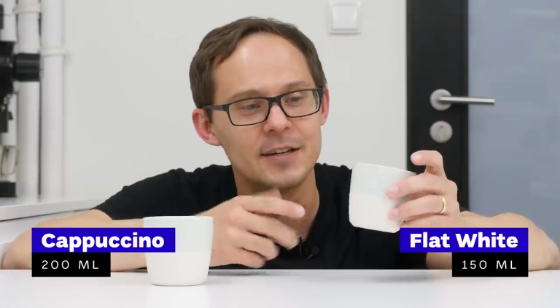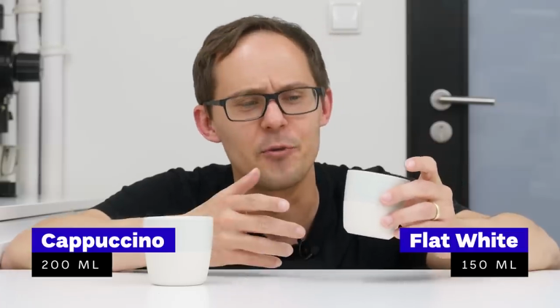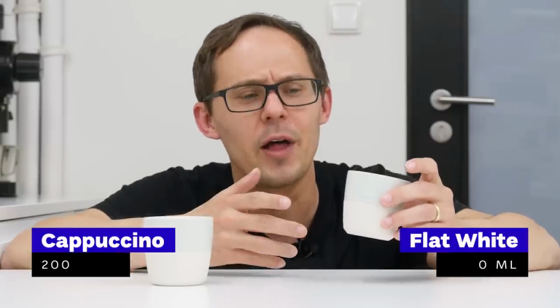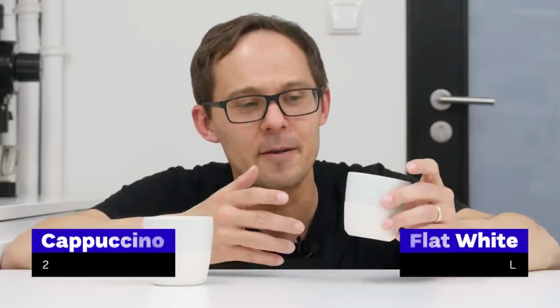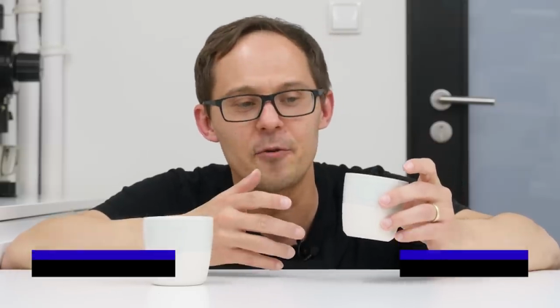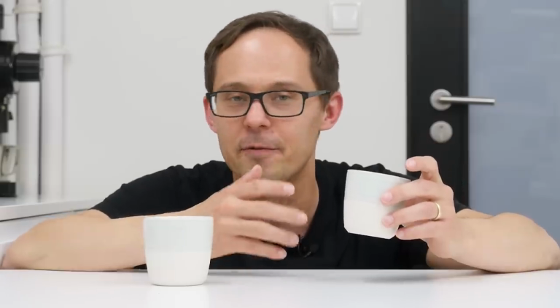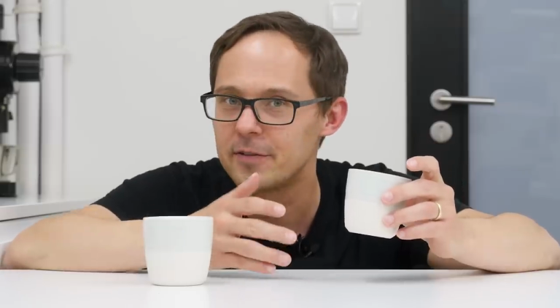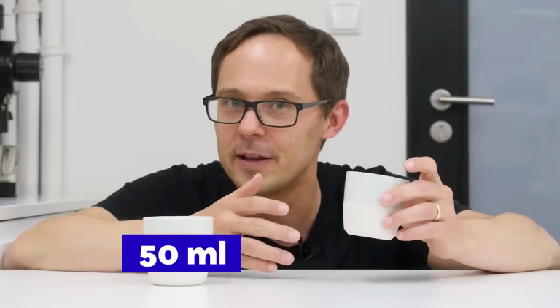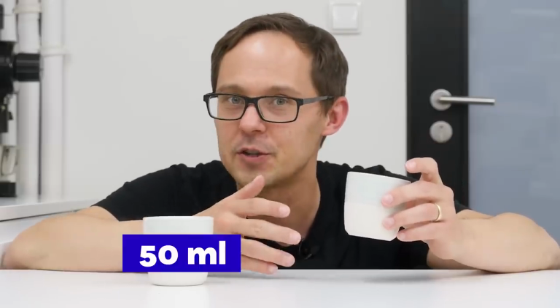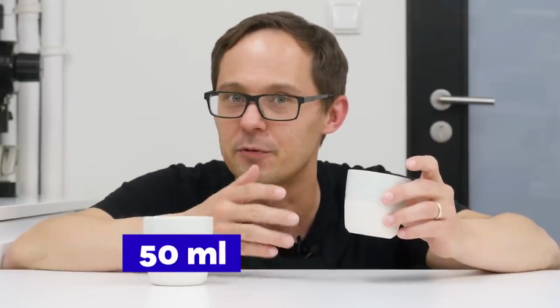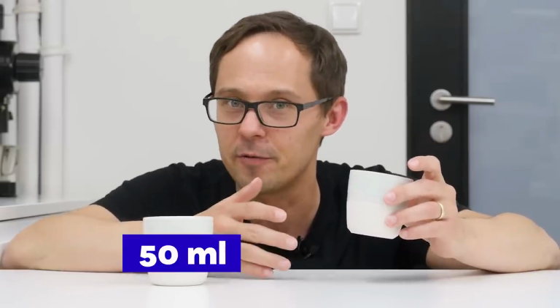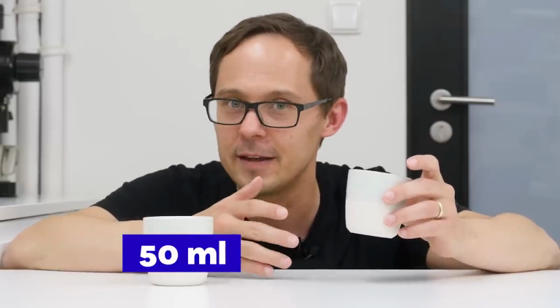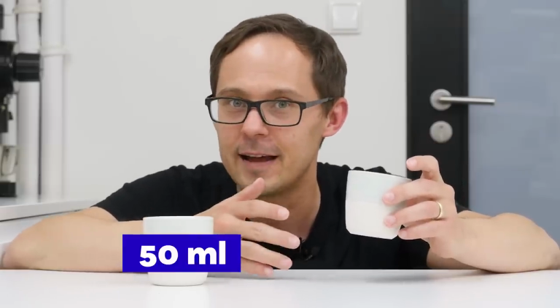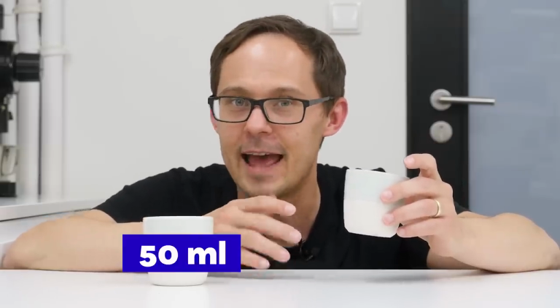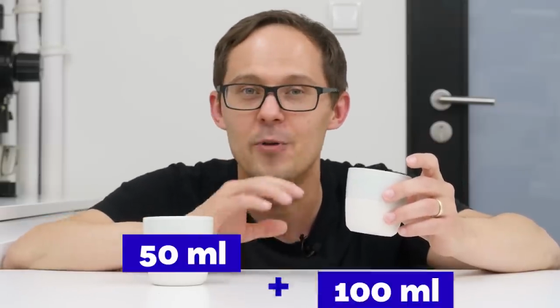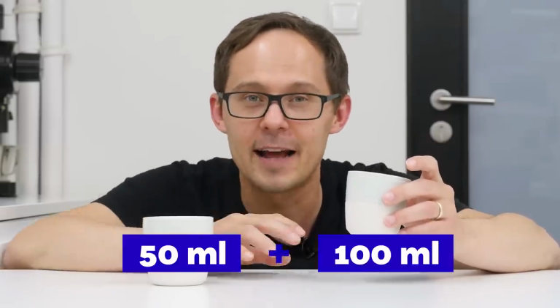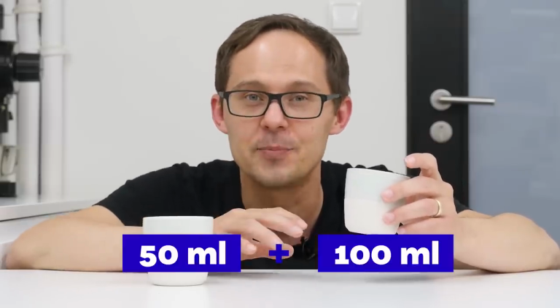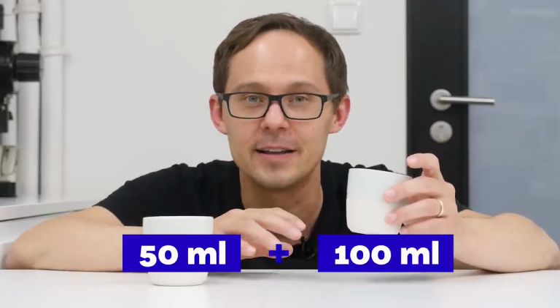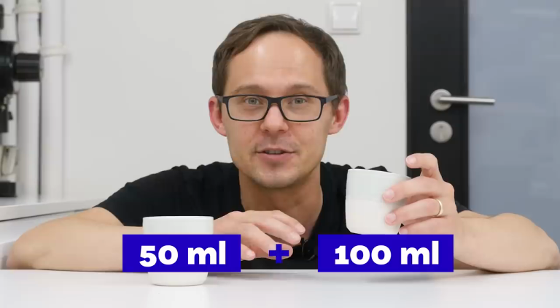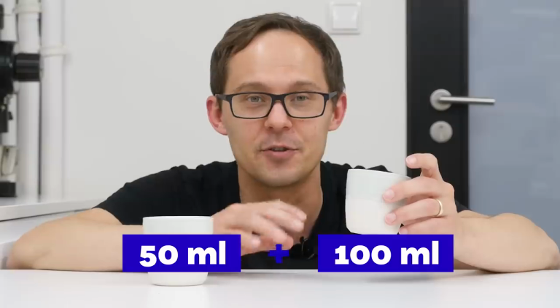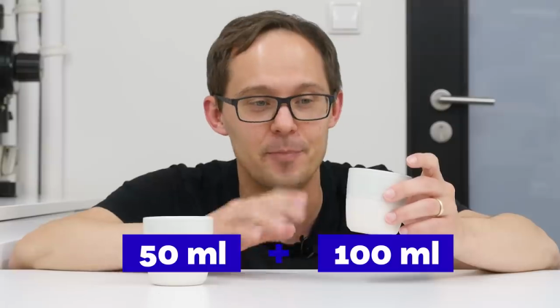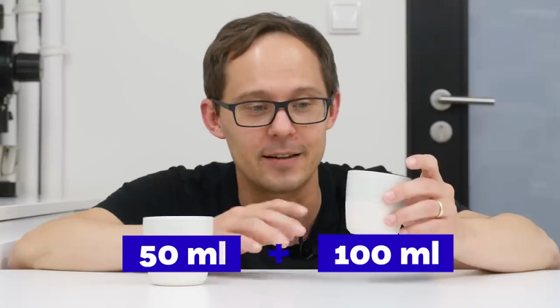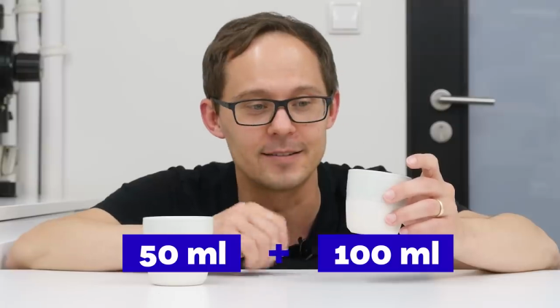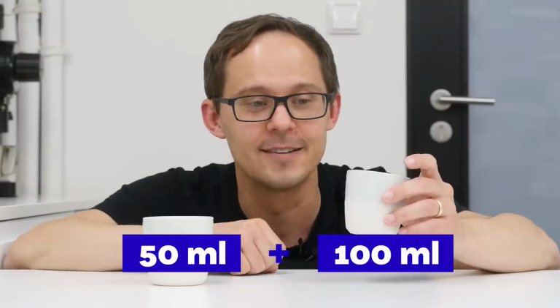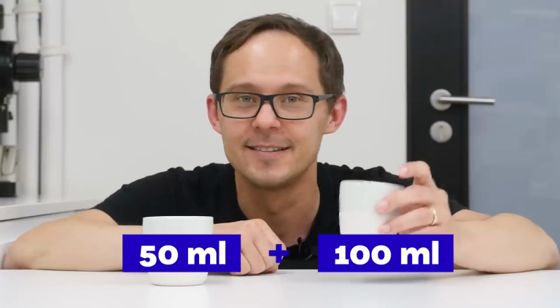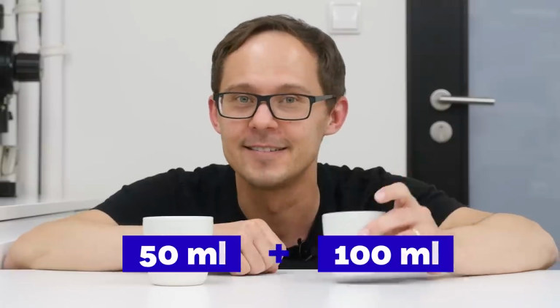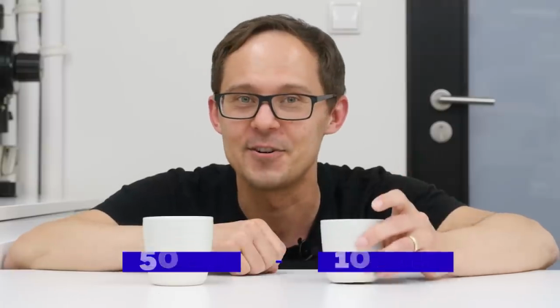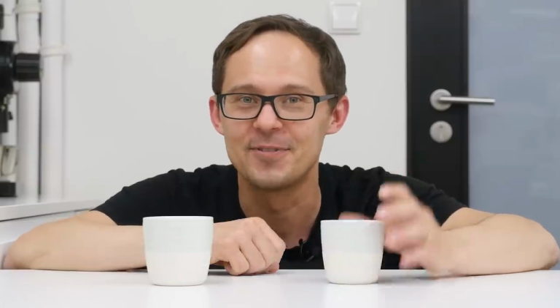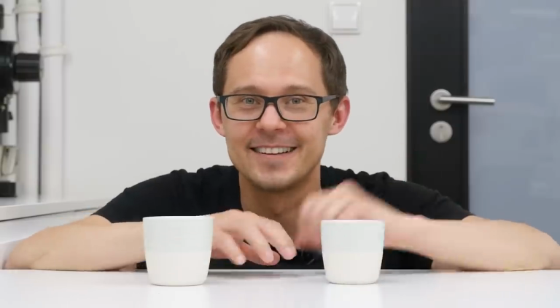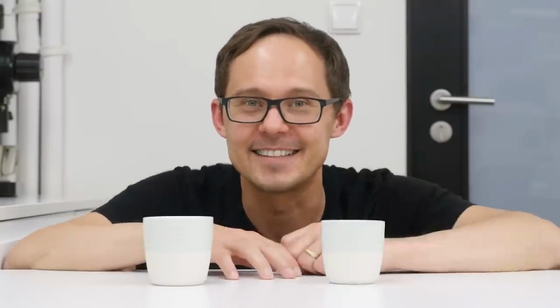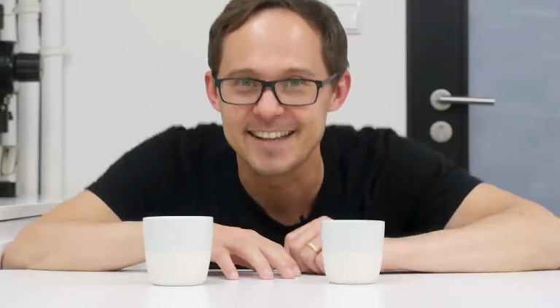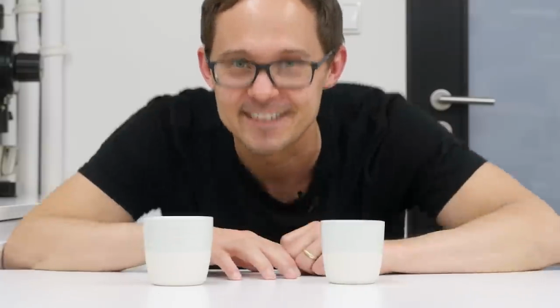We will aim for 50 millilitres of coffee and 100 millilitres of milk. Let's get started.